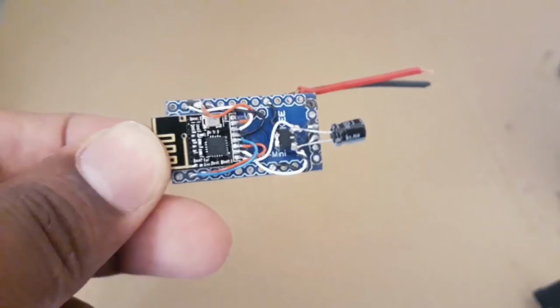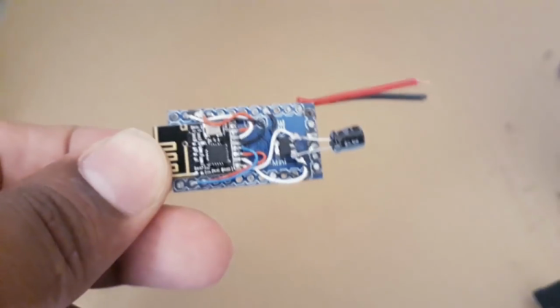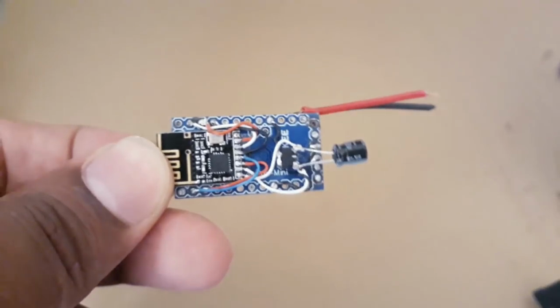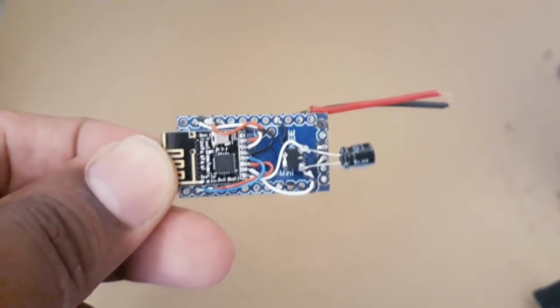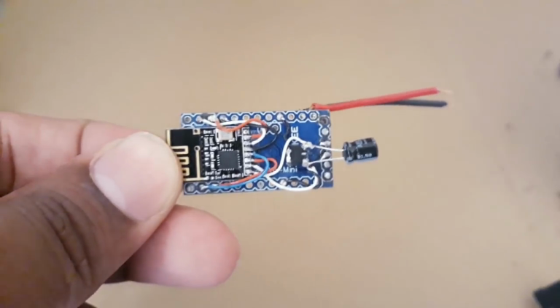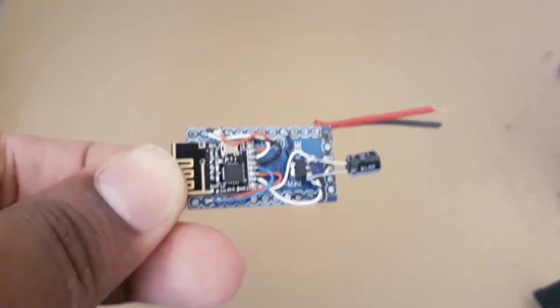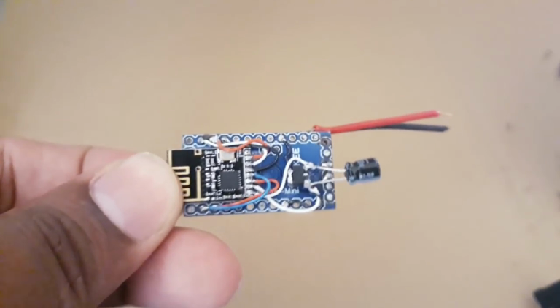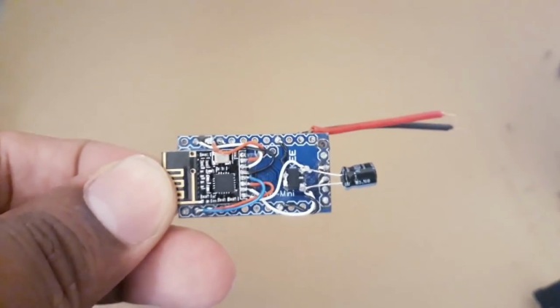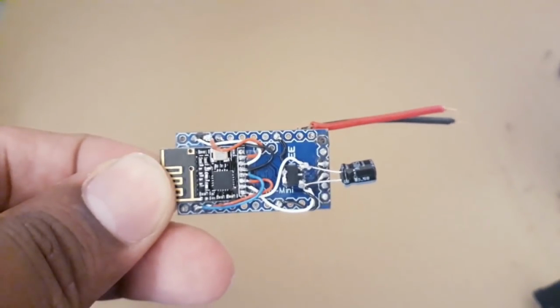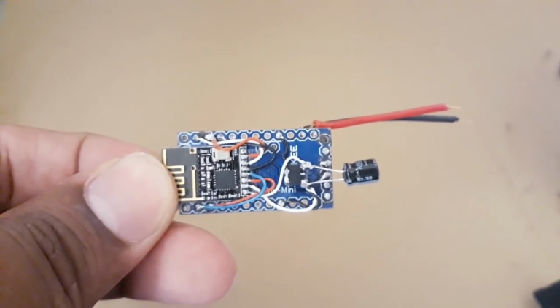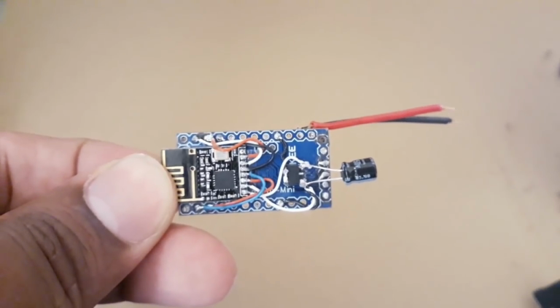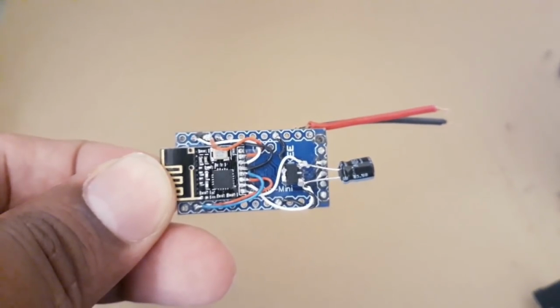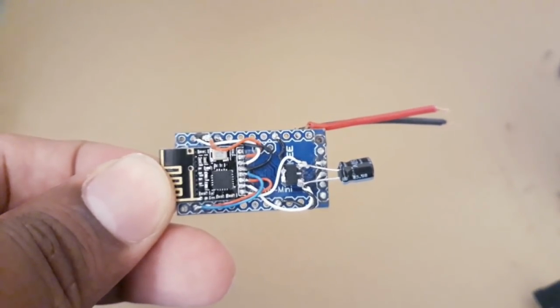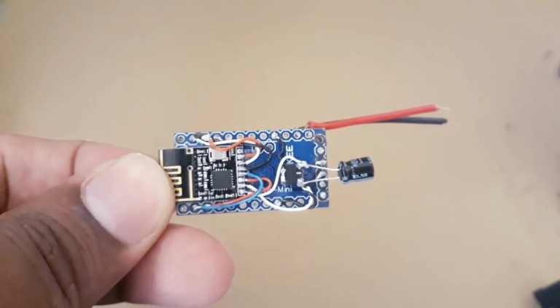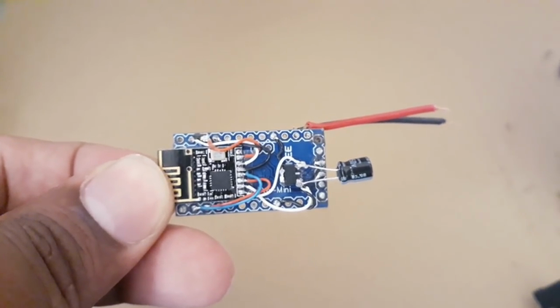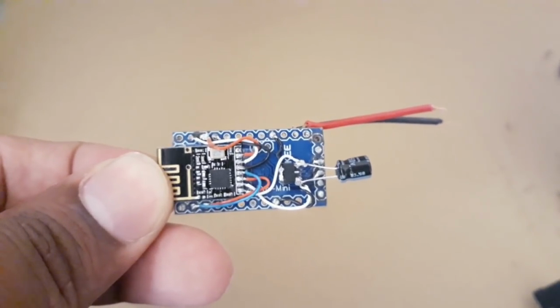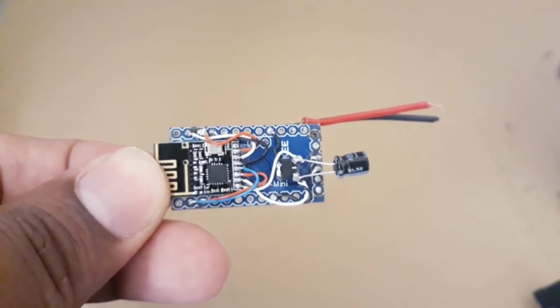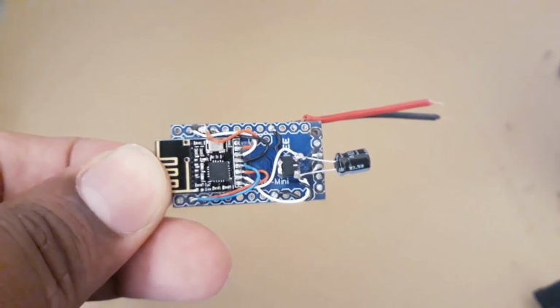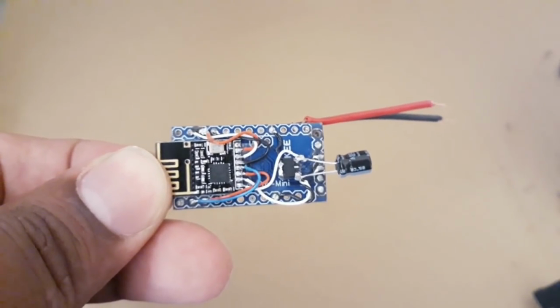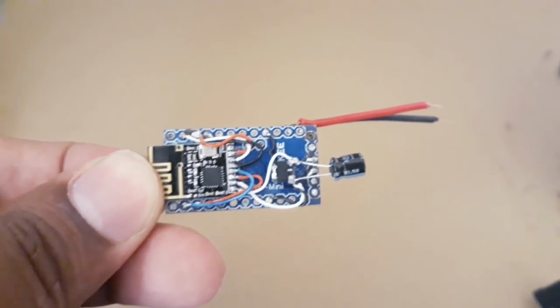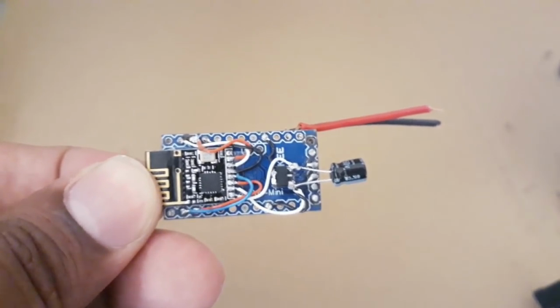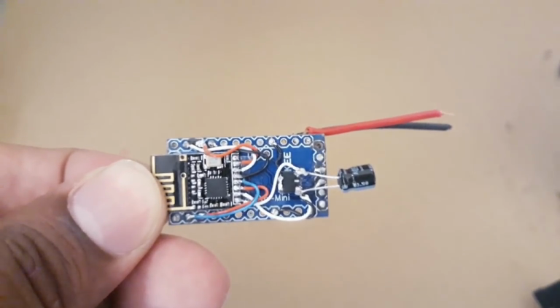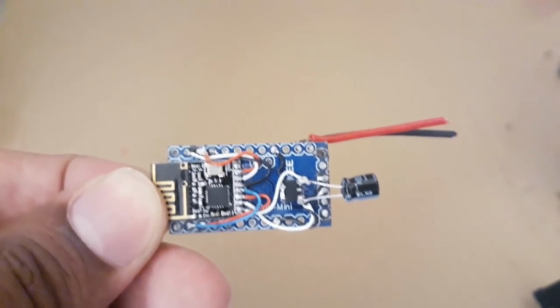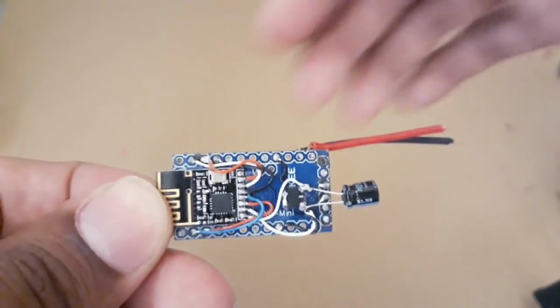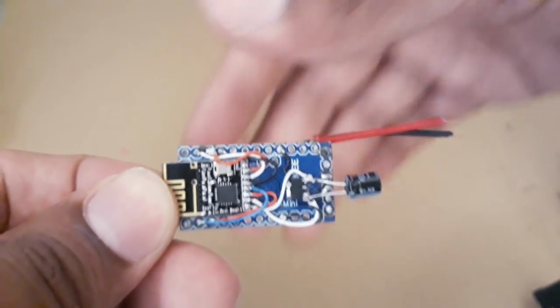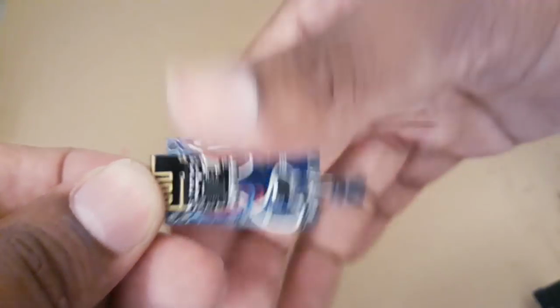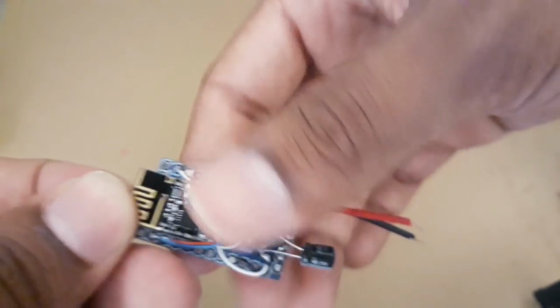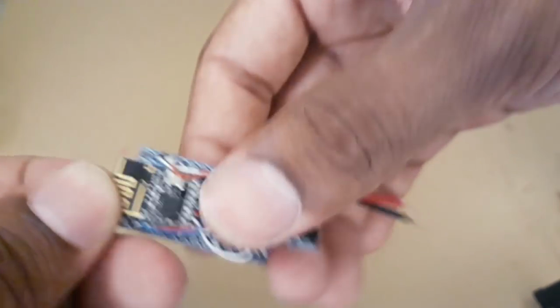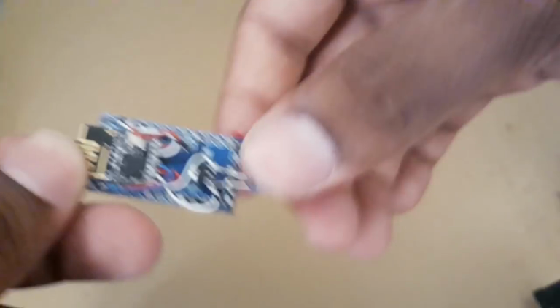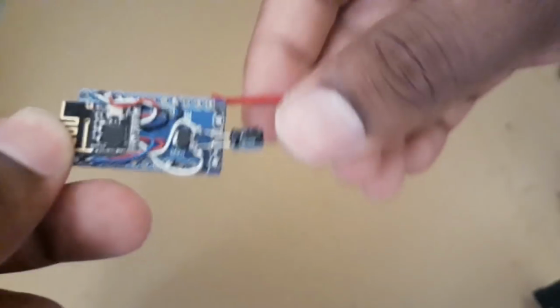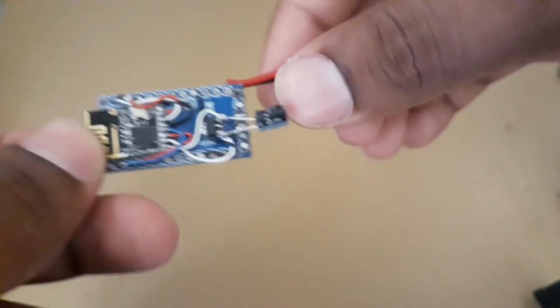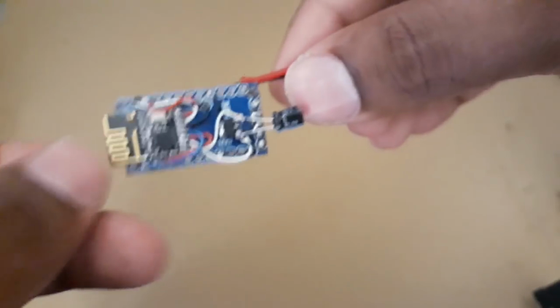Hey guys, in this video we are going to make a mini awesome receiver using Arduino. Let's get started.